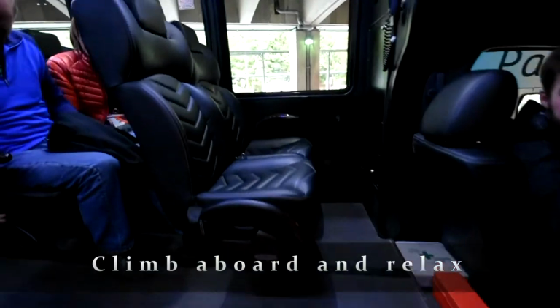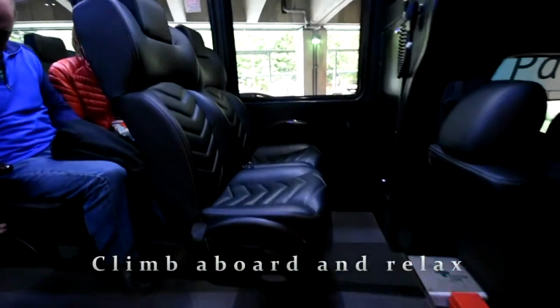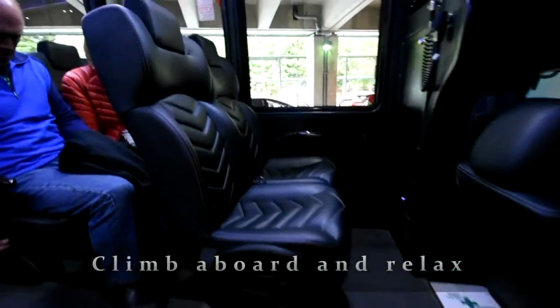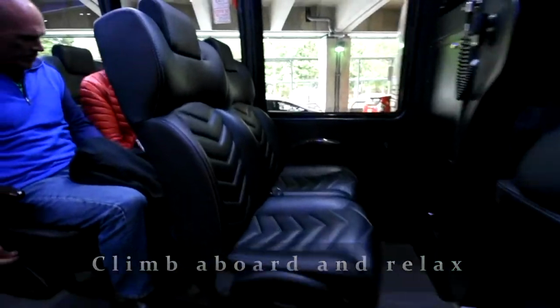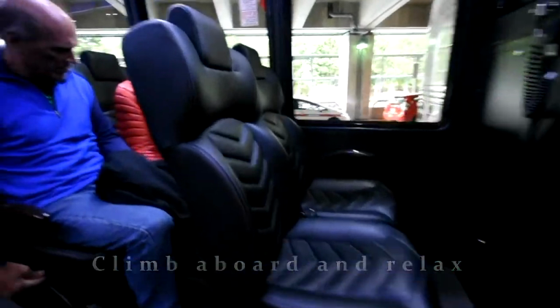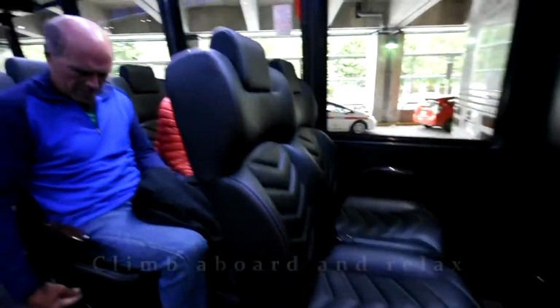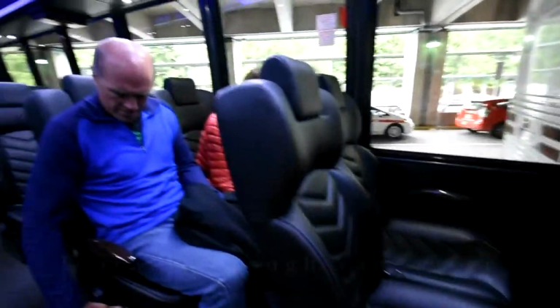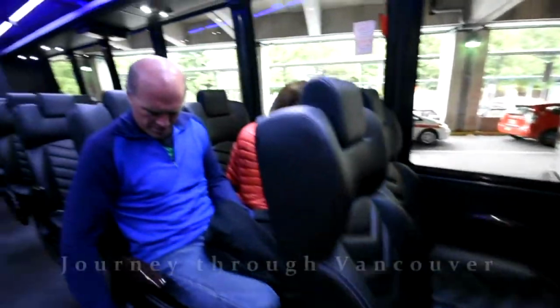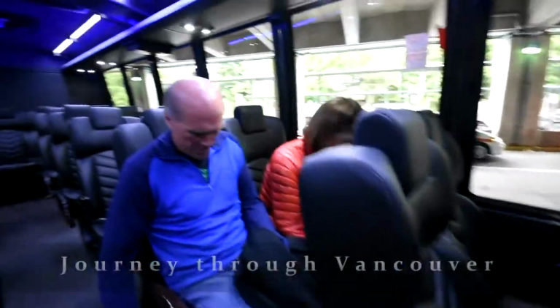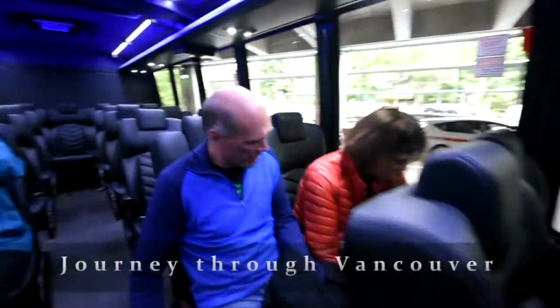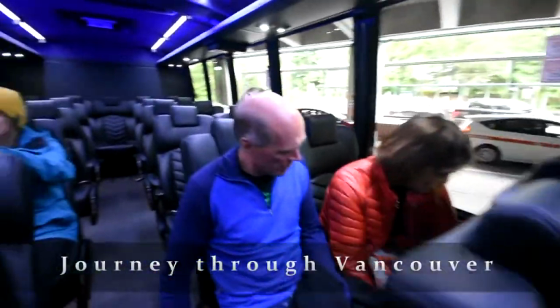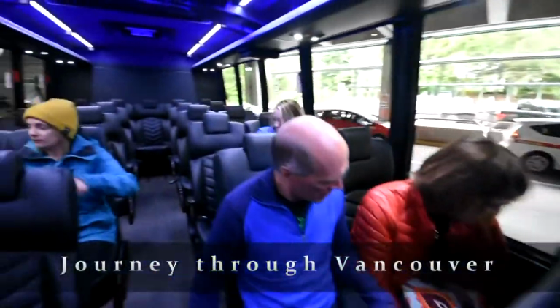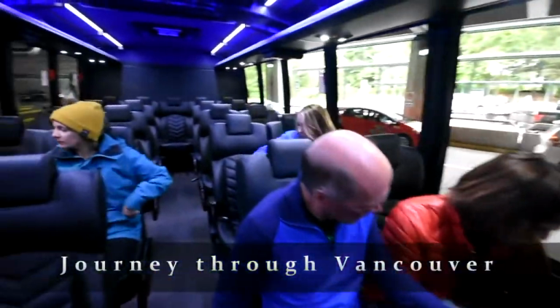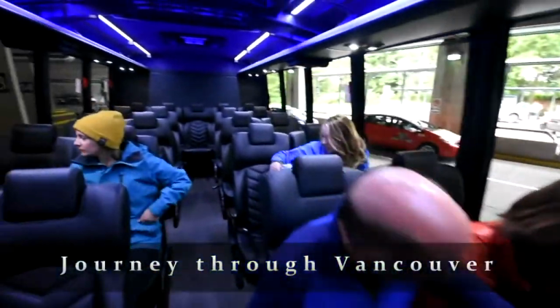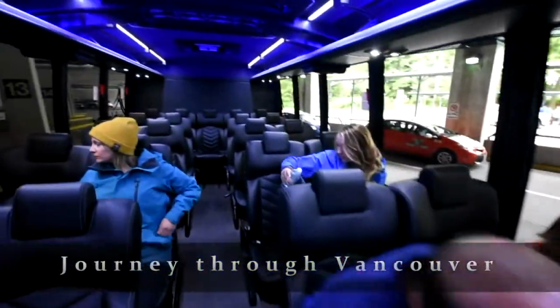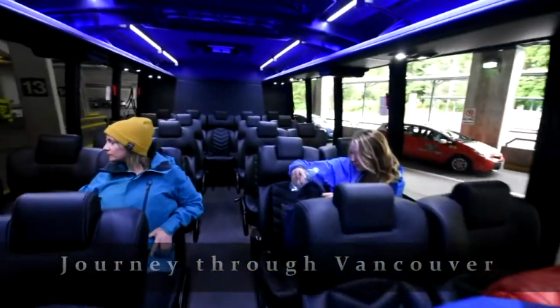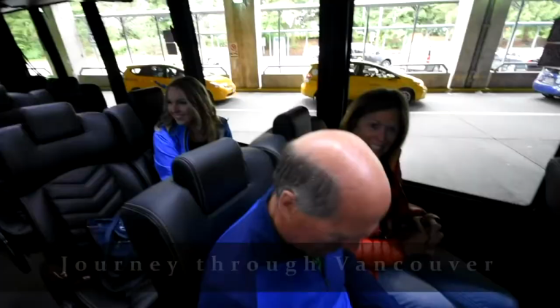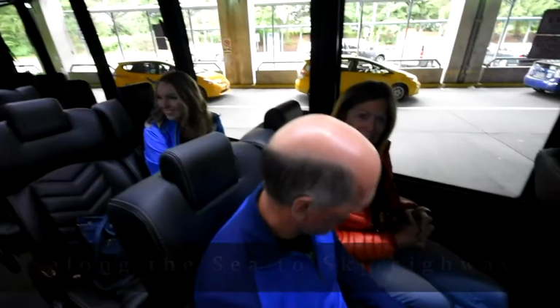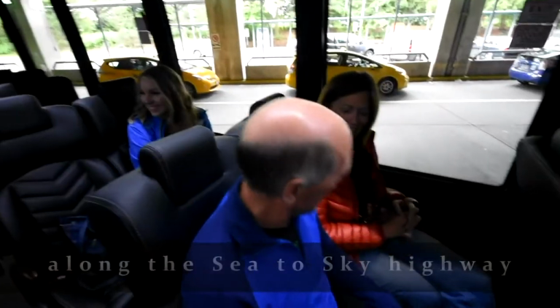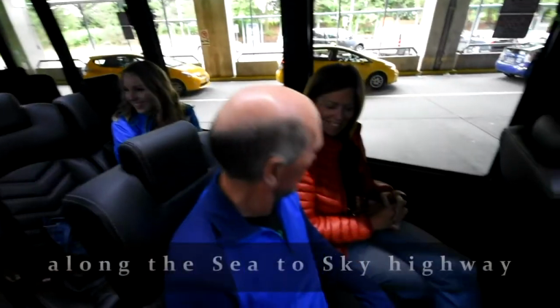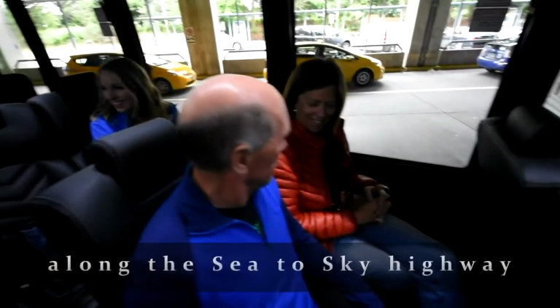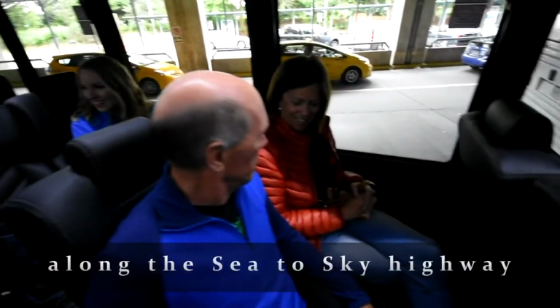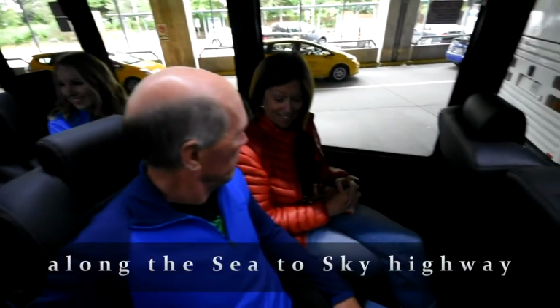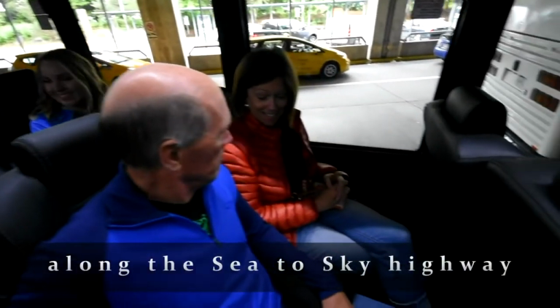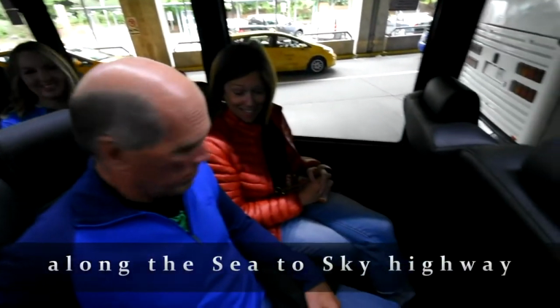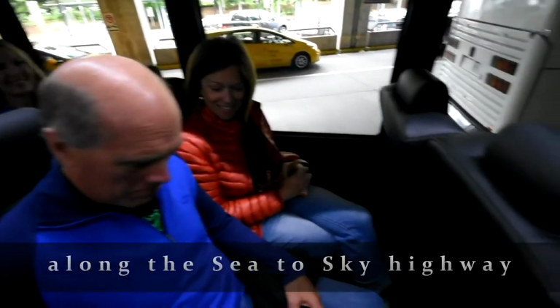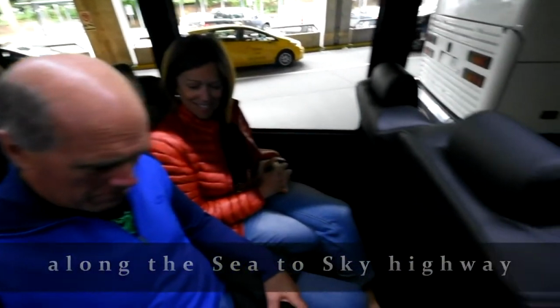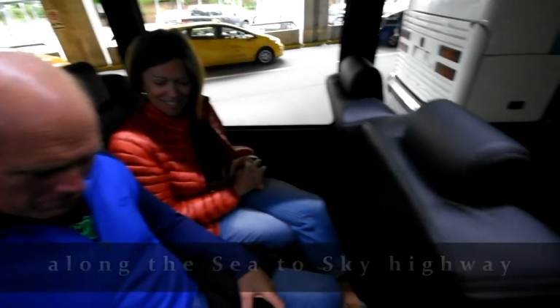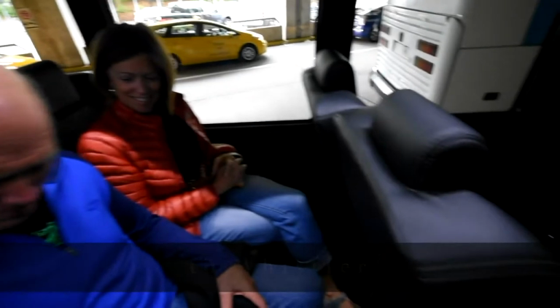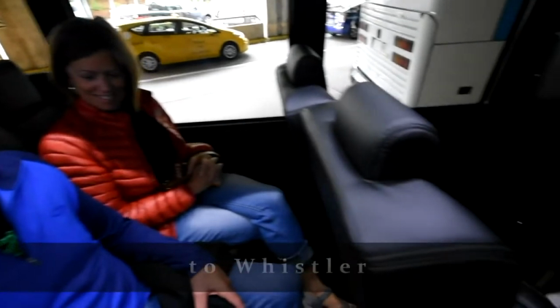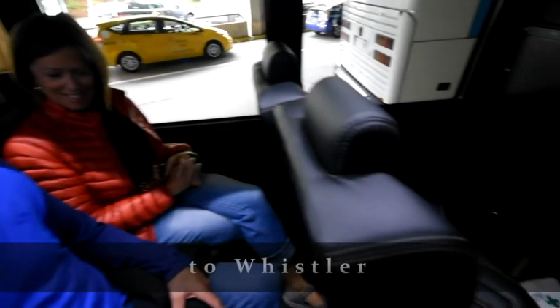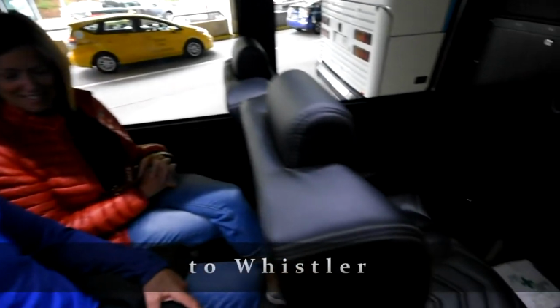Our friendly drivers will drive you through Vancouver and up the beautiful Sea to Sky Highway to Whistler.